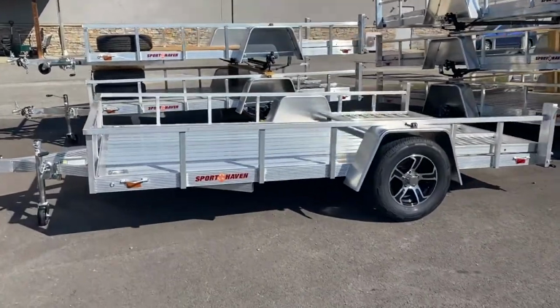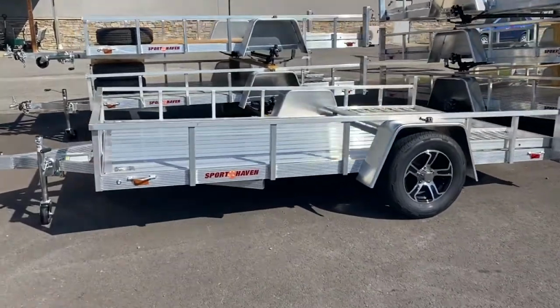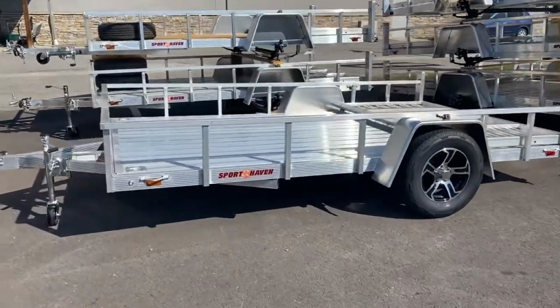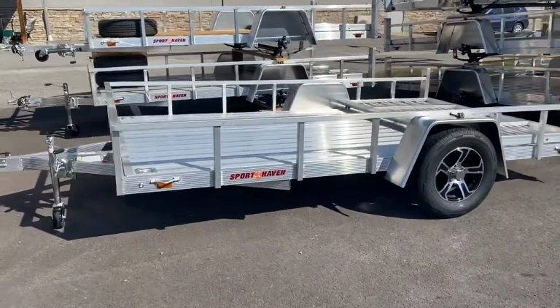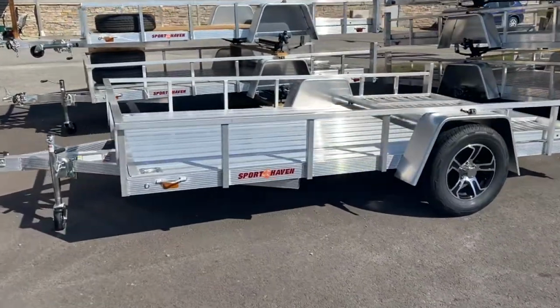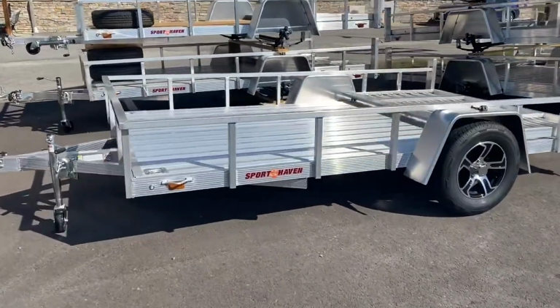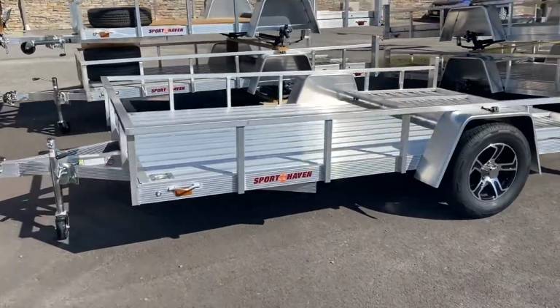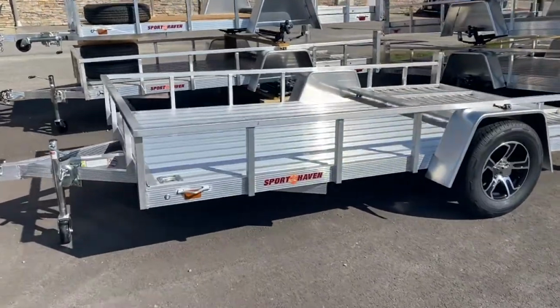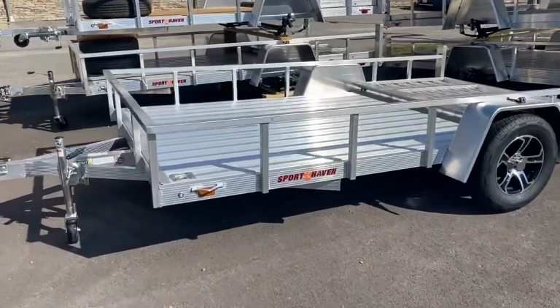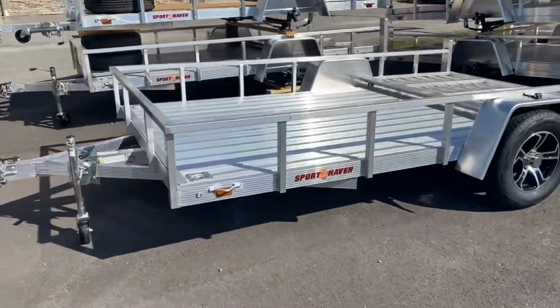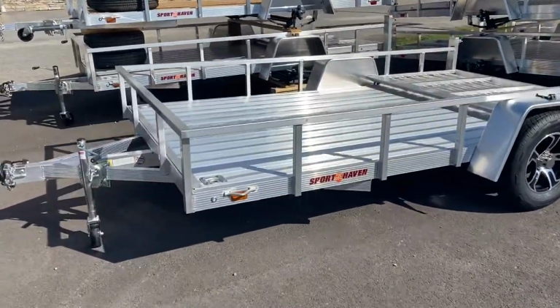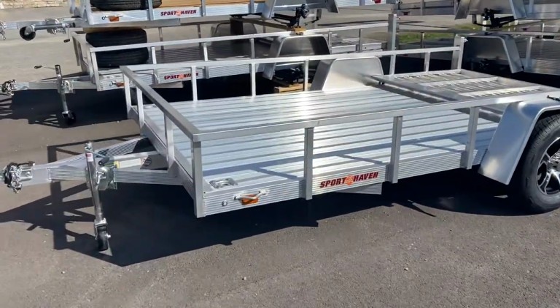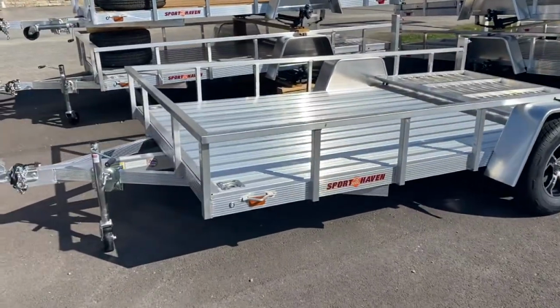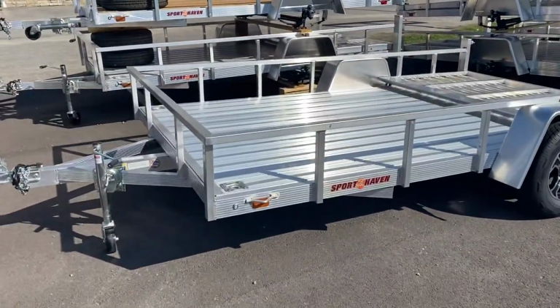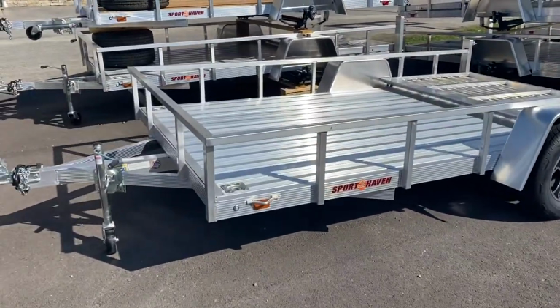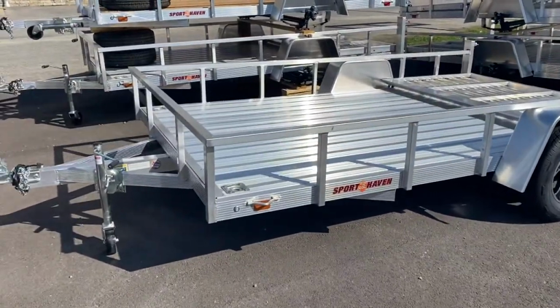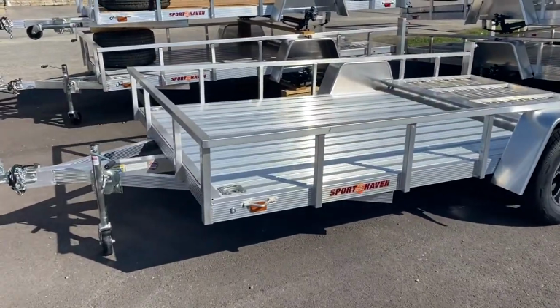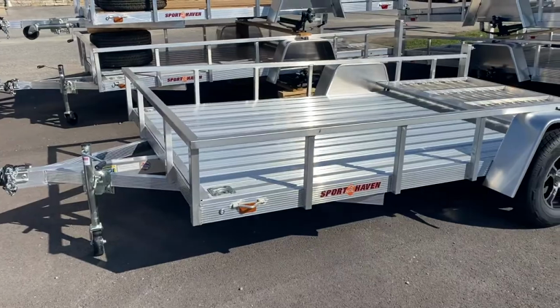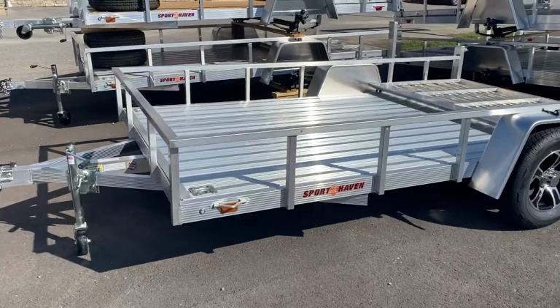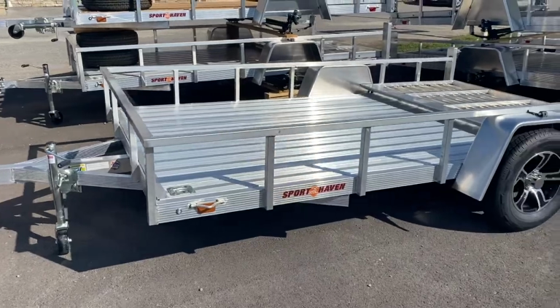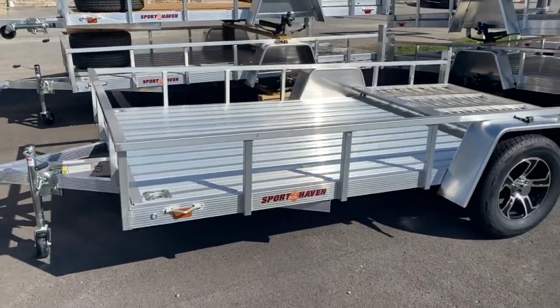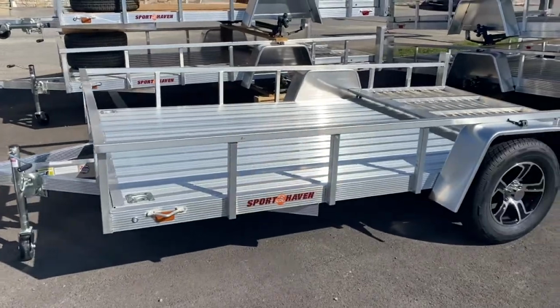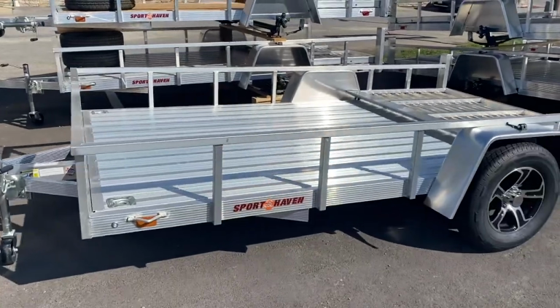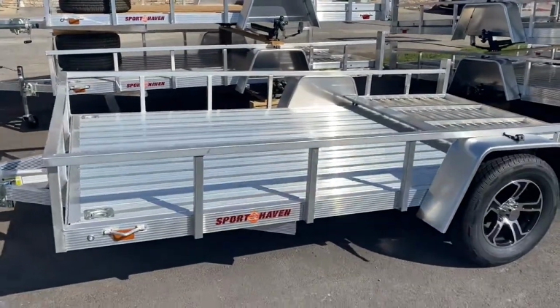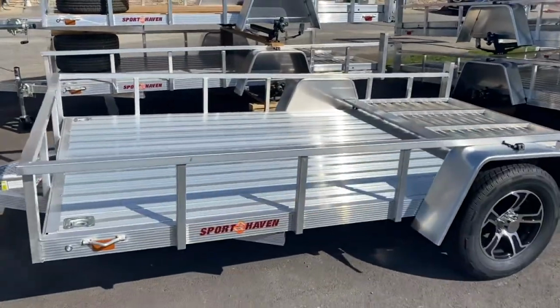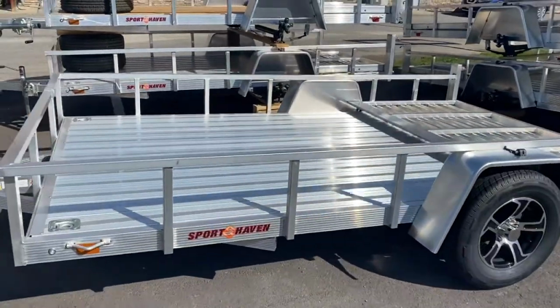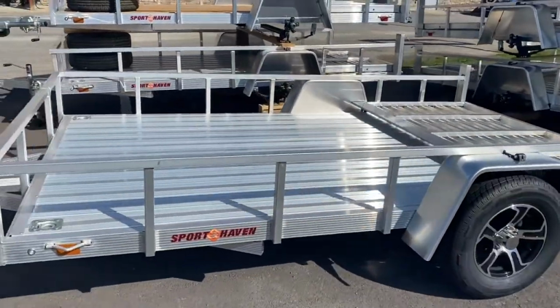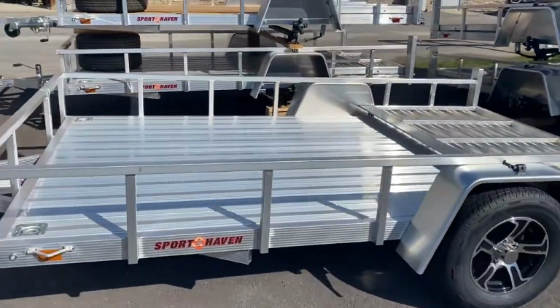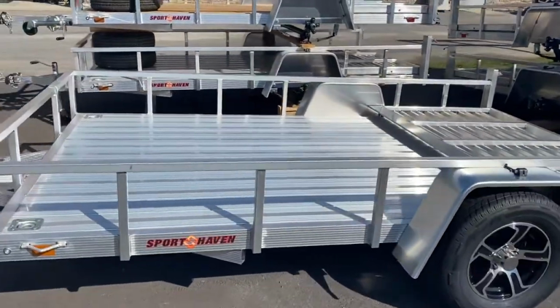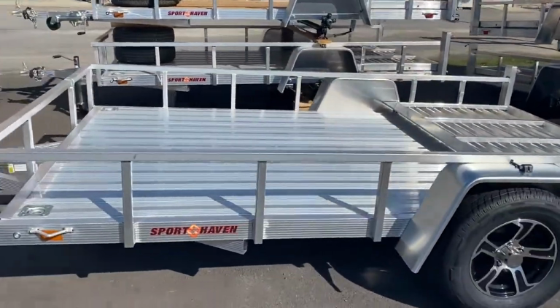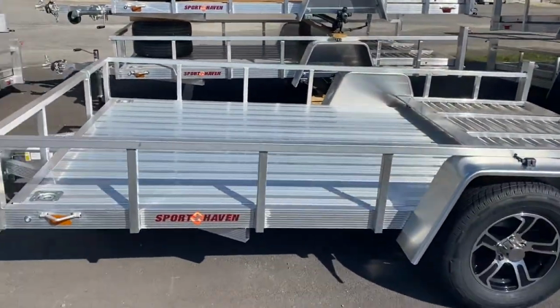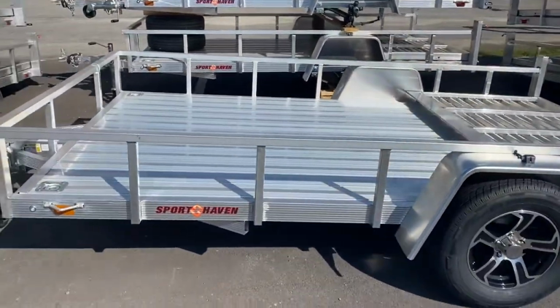Today we are going to take a closer look at this 2020 Sport Haven. It is a 7x12.